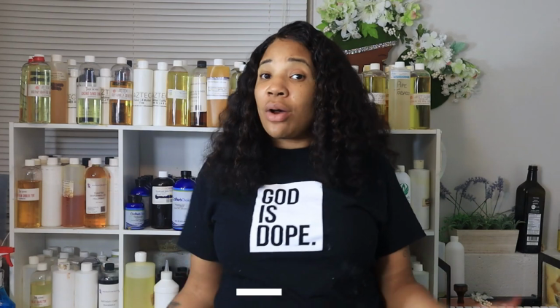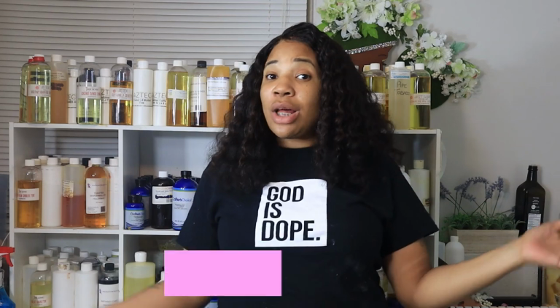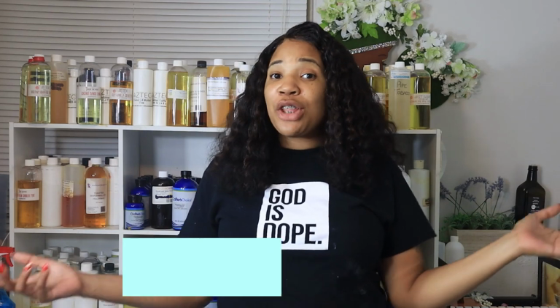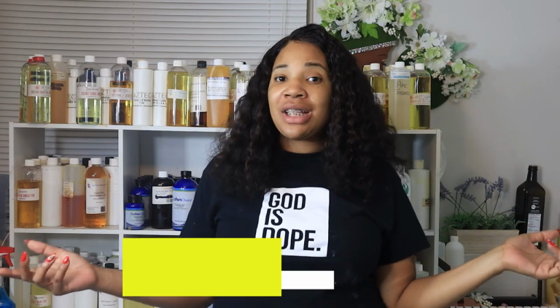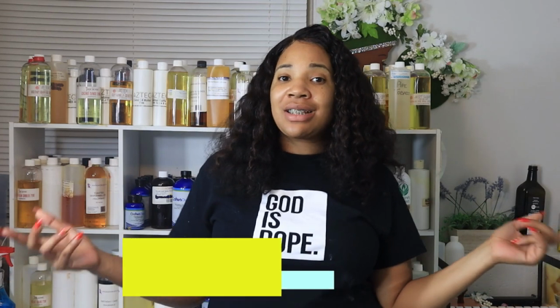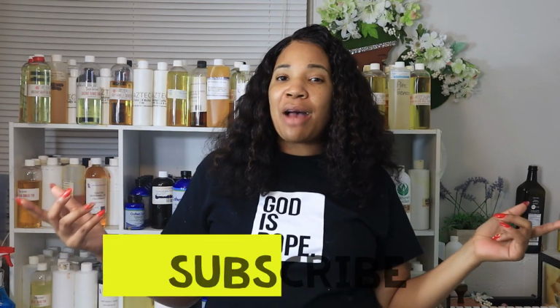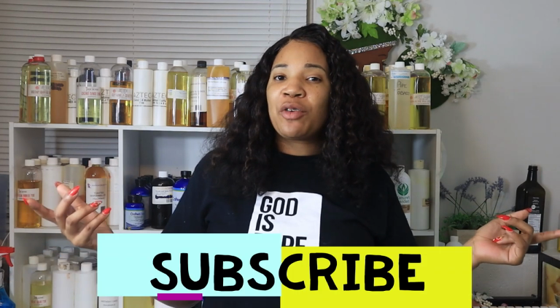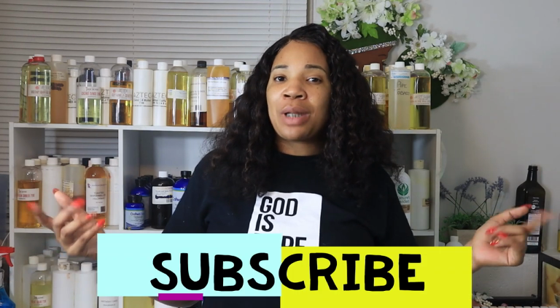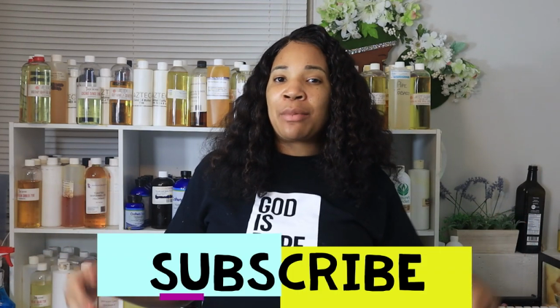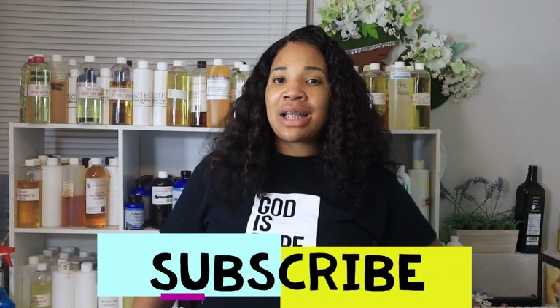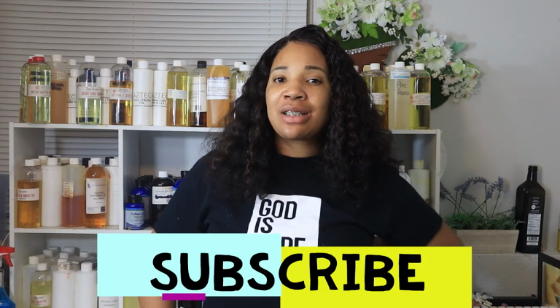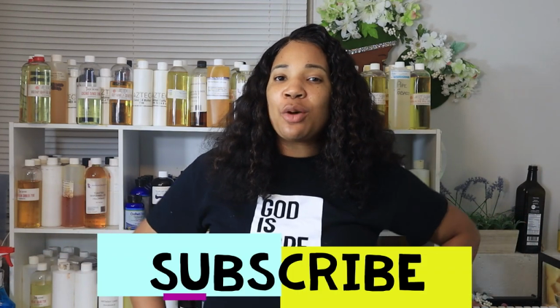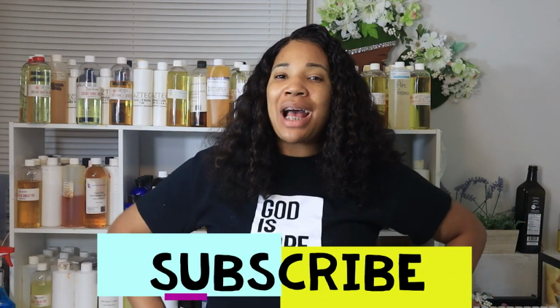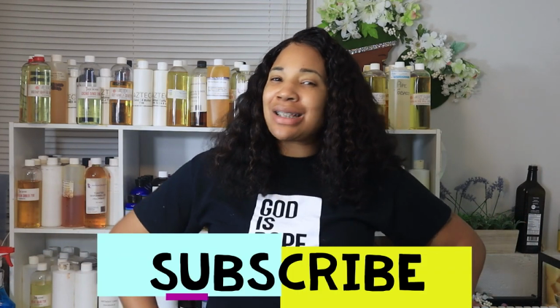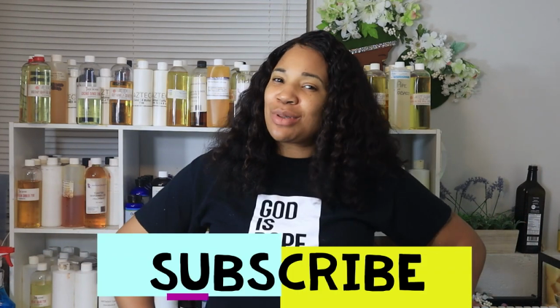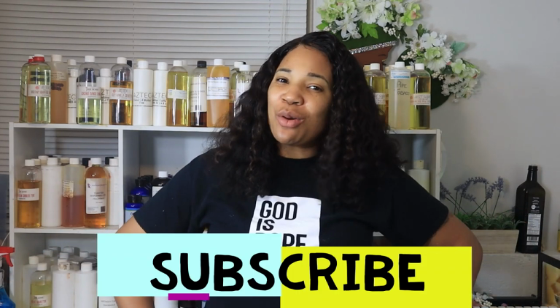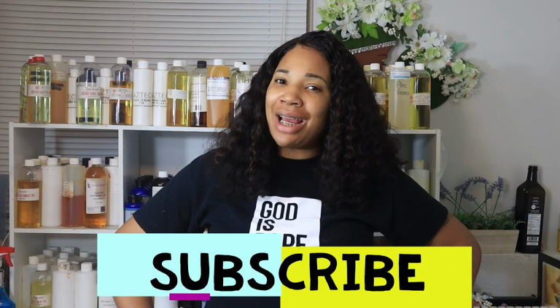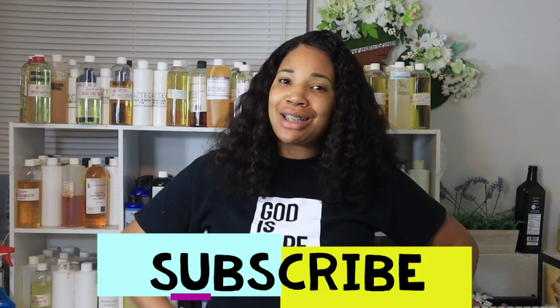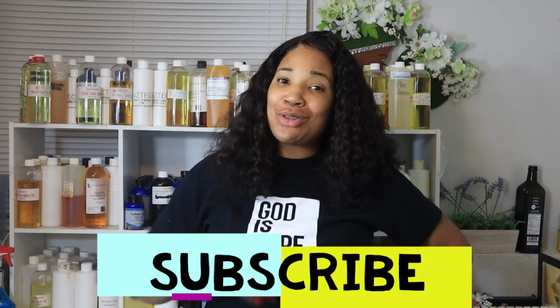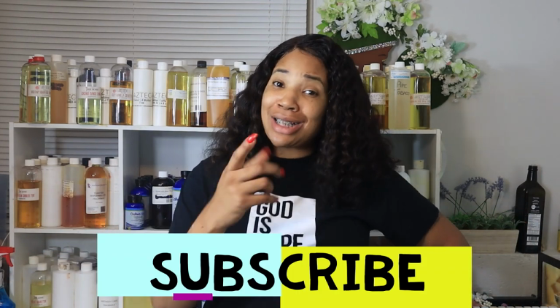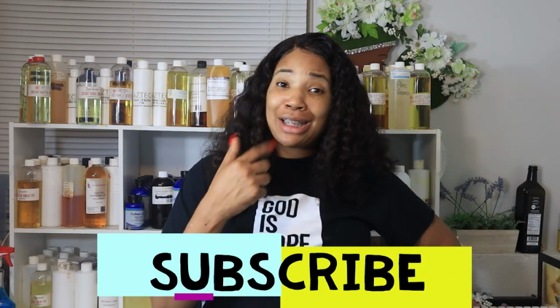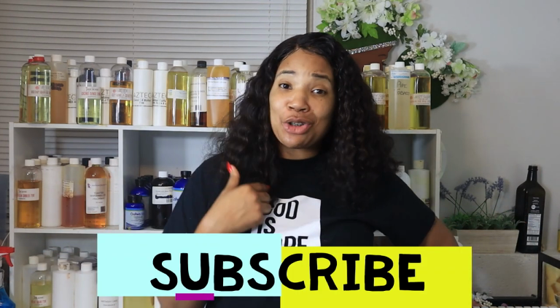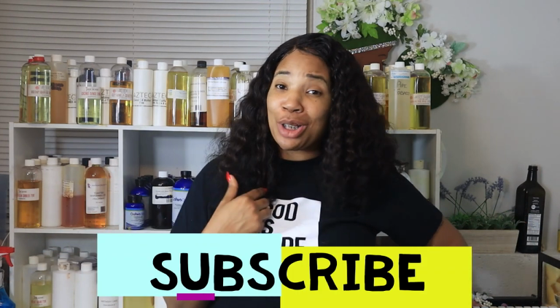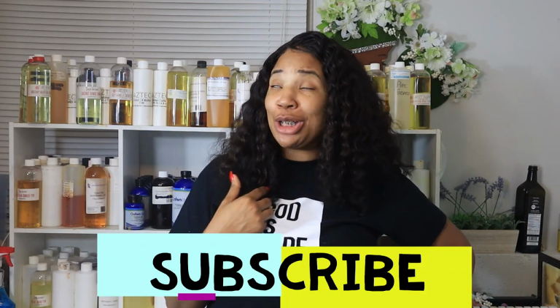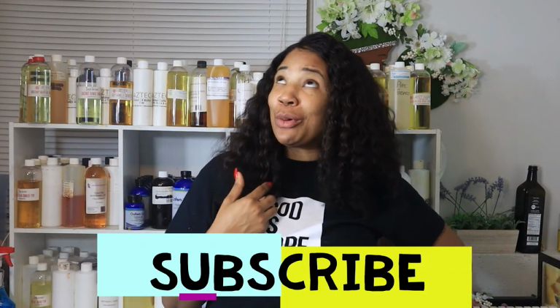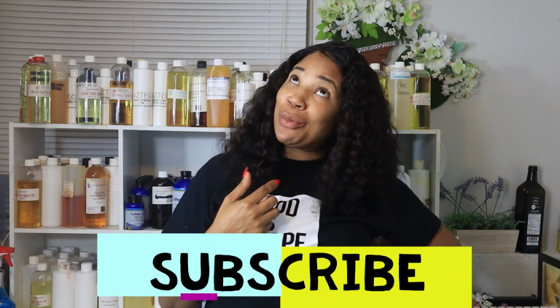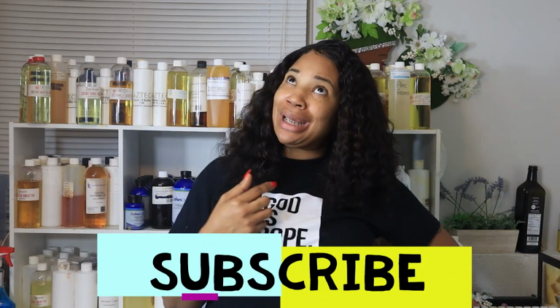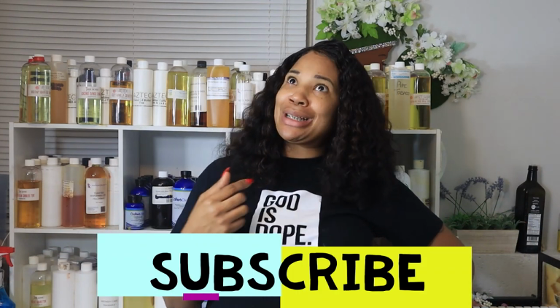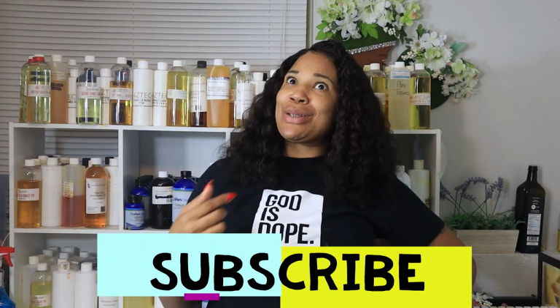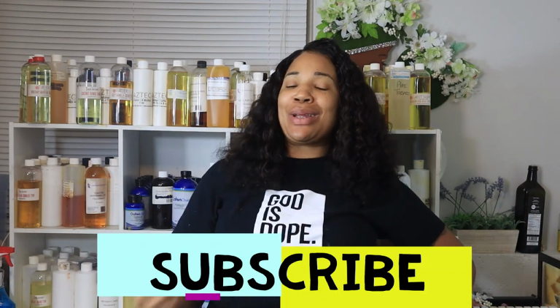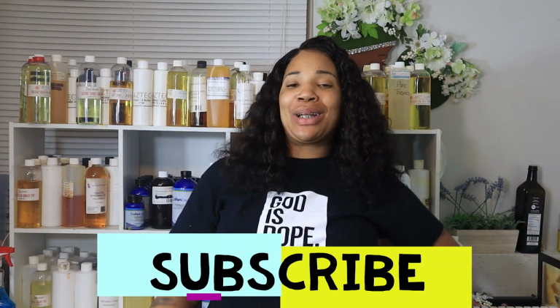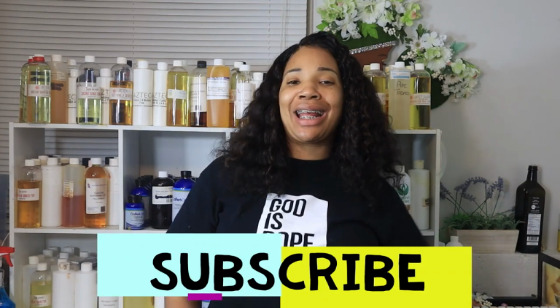Hello there, this is Diamond from Diamond Shine Soap. I'm so glad that you decided to join little old me in the studio today.